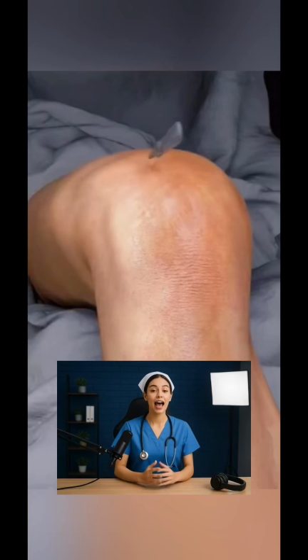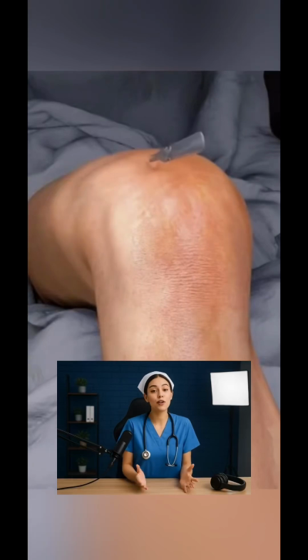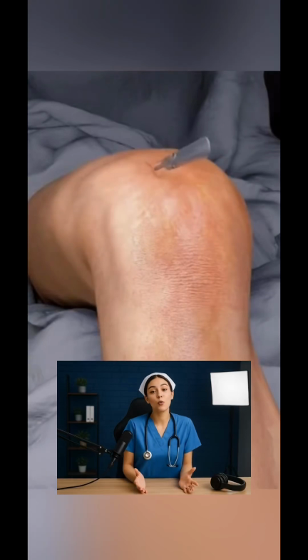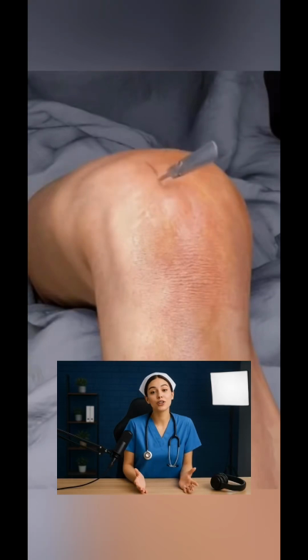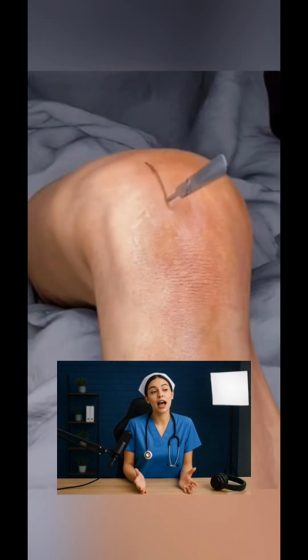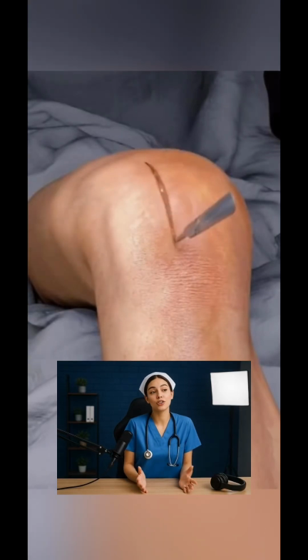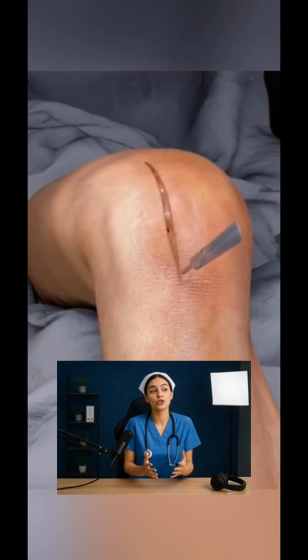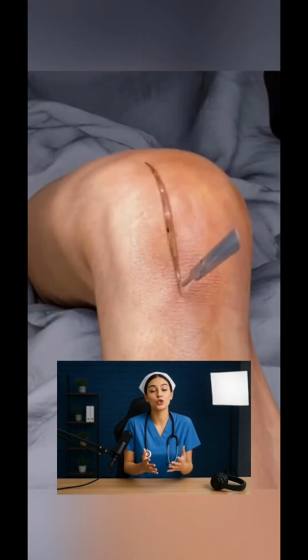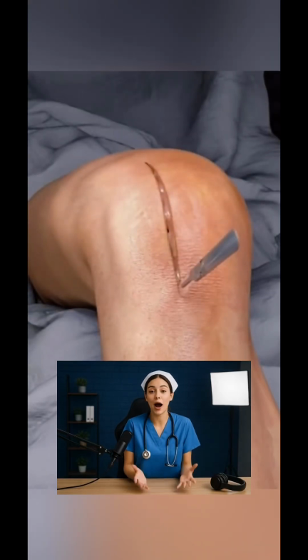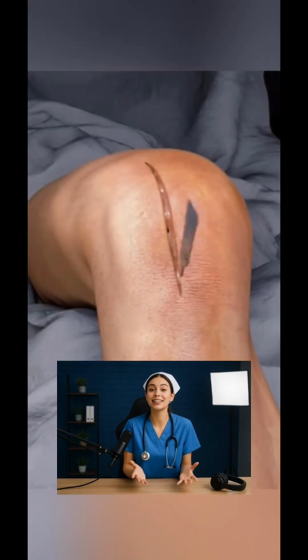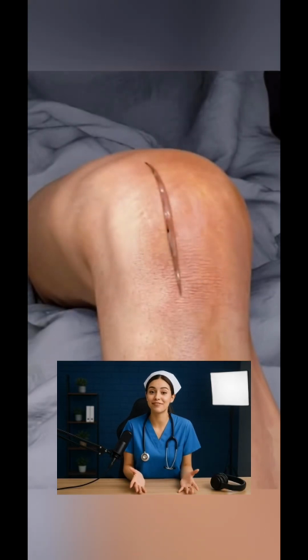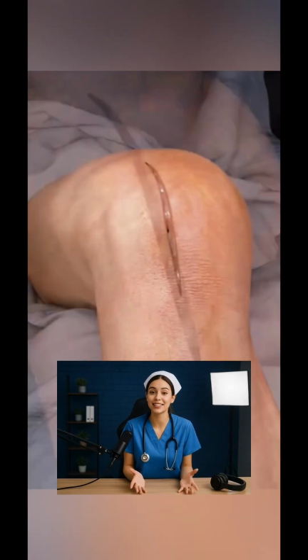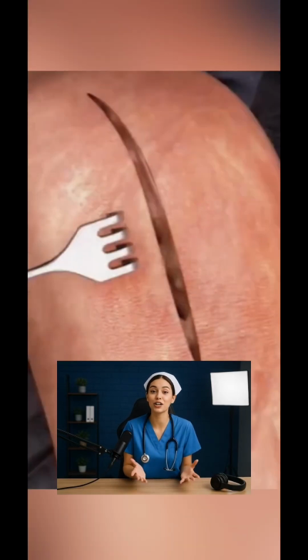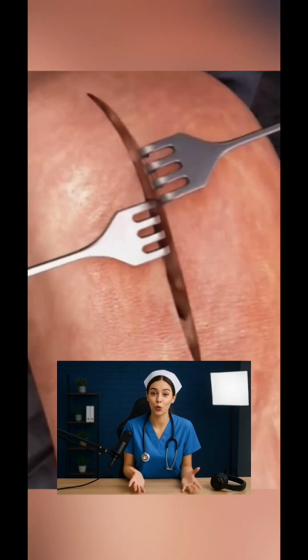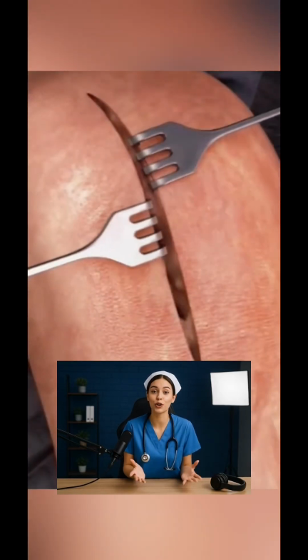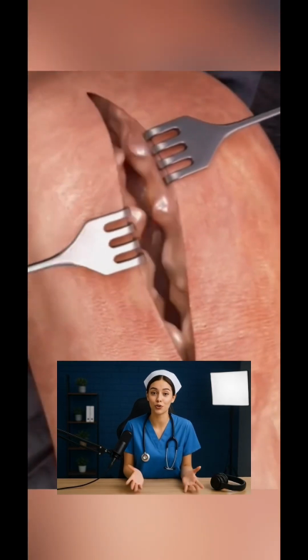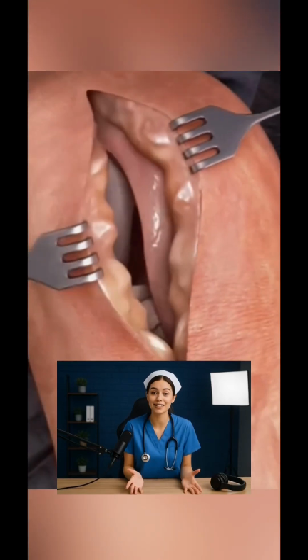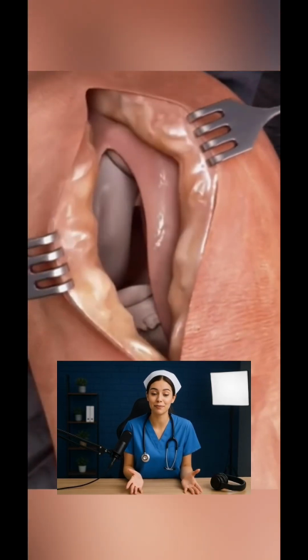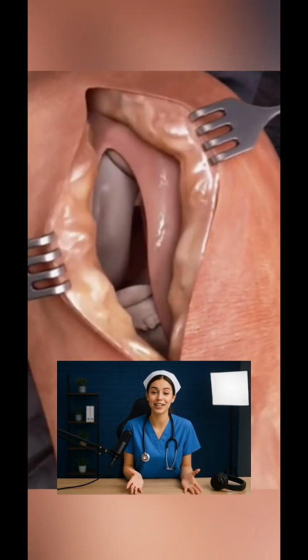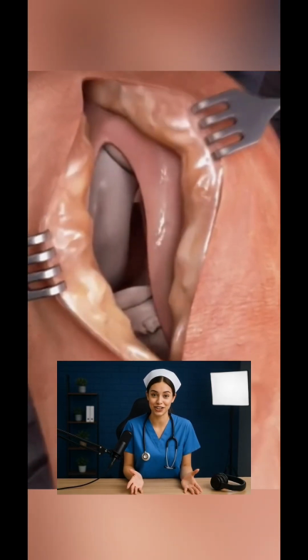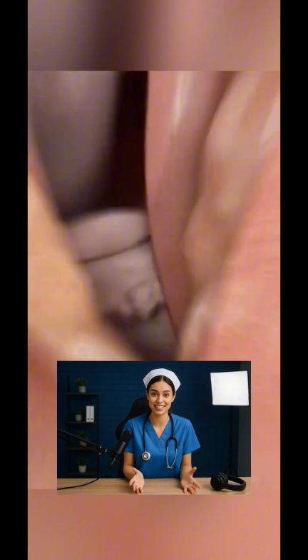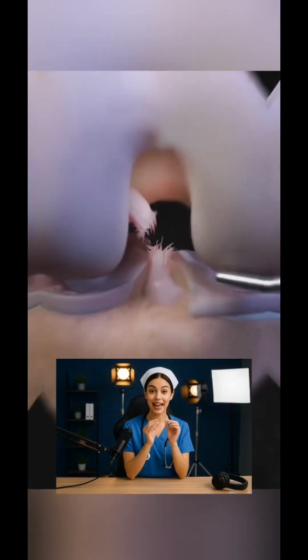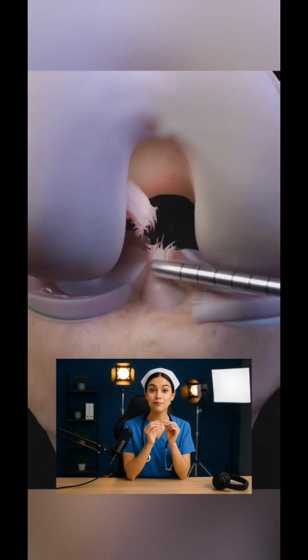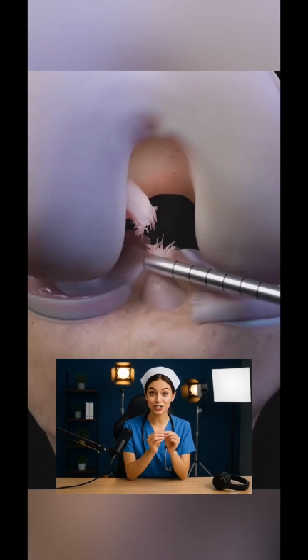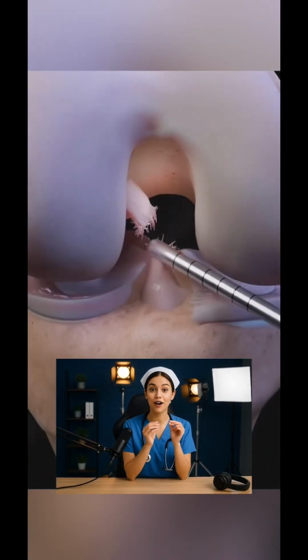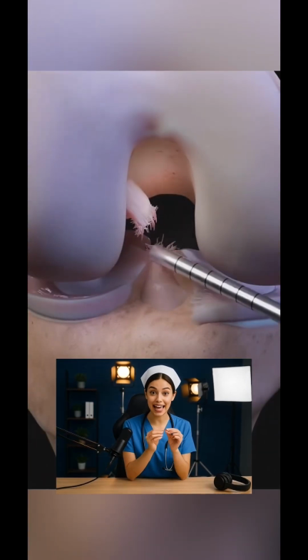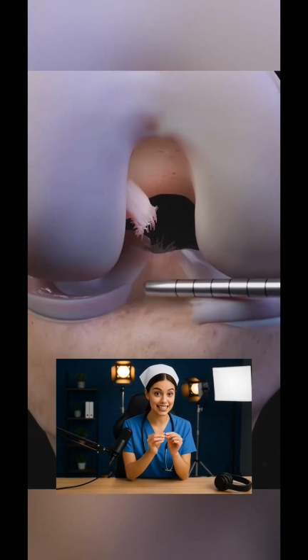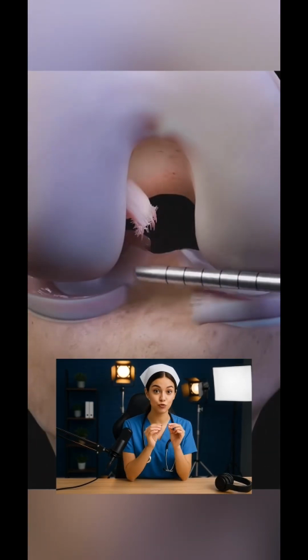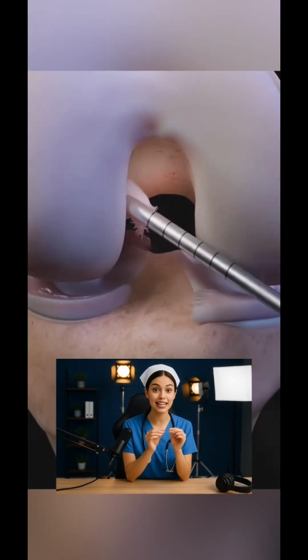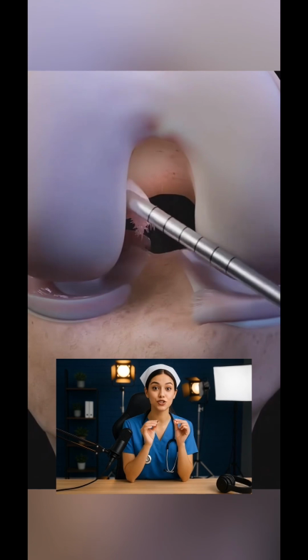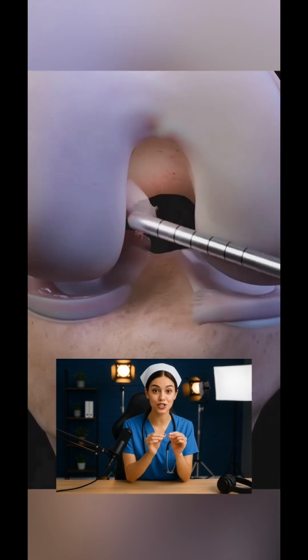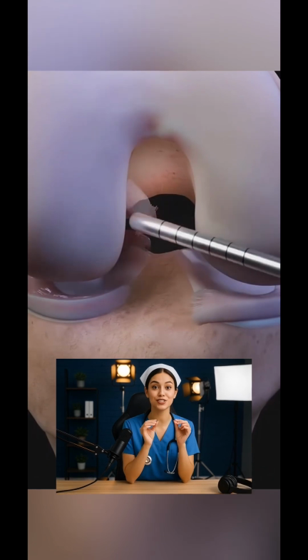Have you ever wondered how doctors quietly fix a torn cross ligament in your knee? That's the magic of ACL reconstruction surgery.